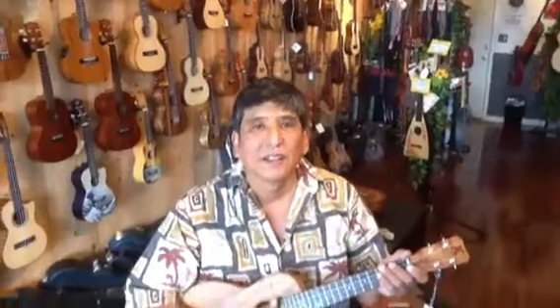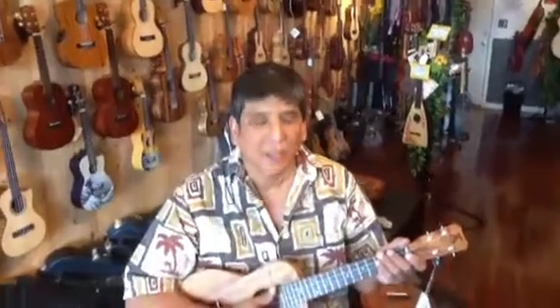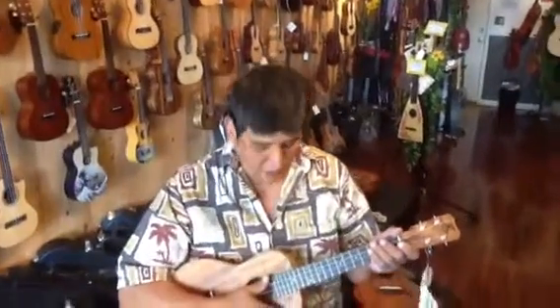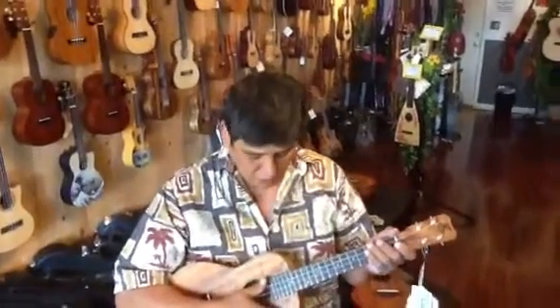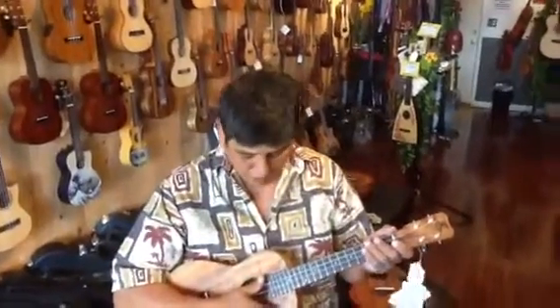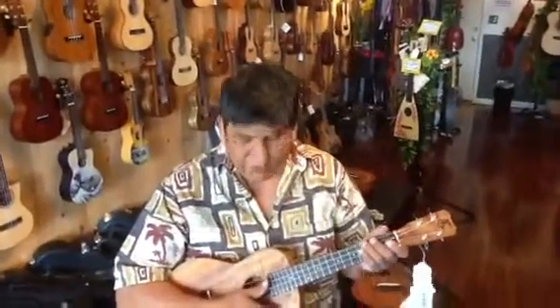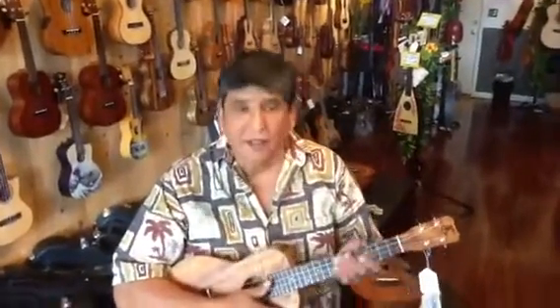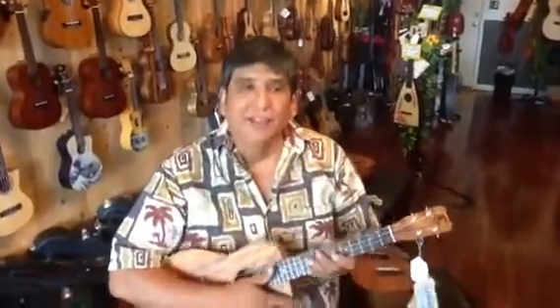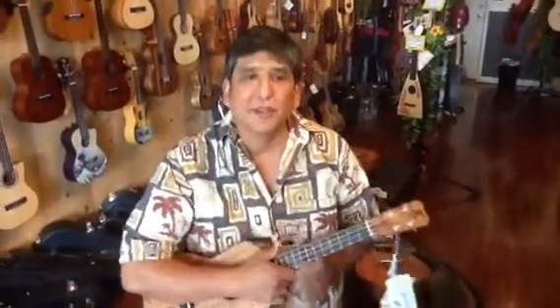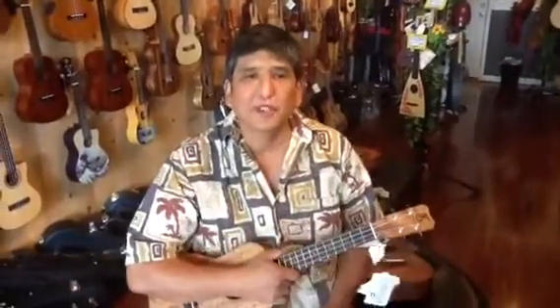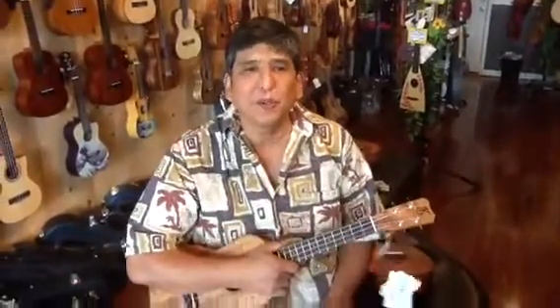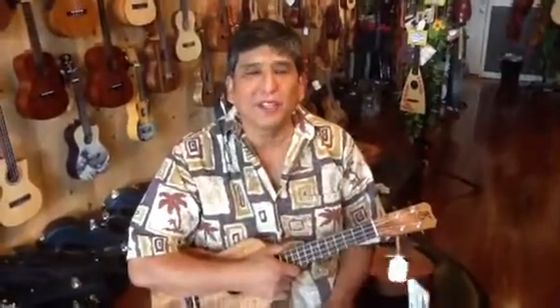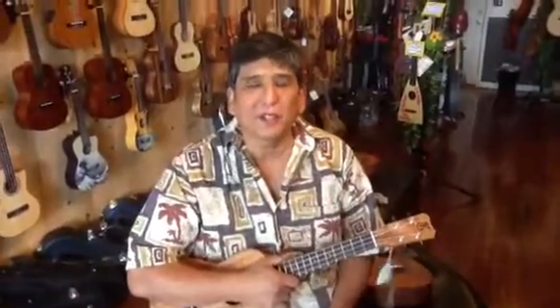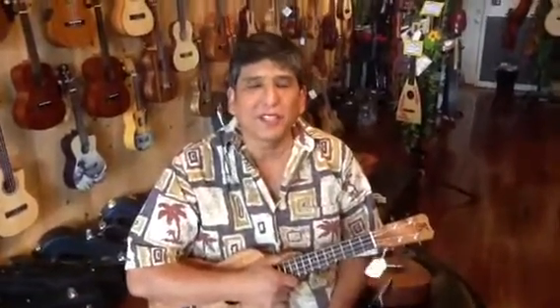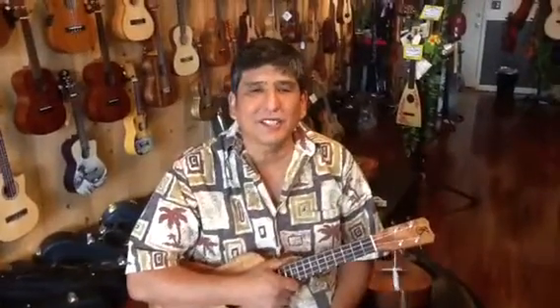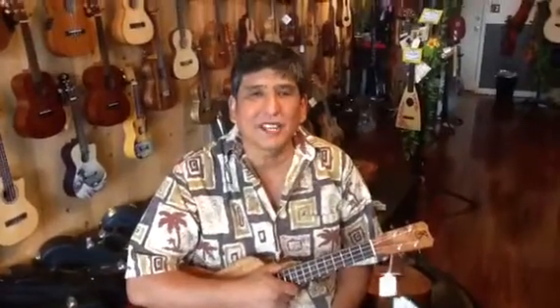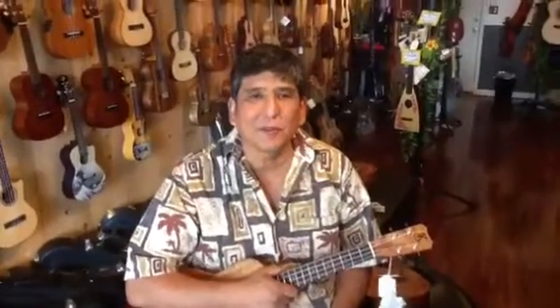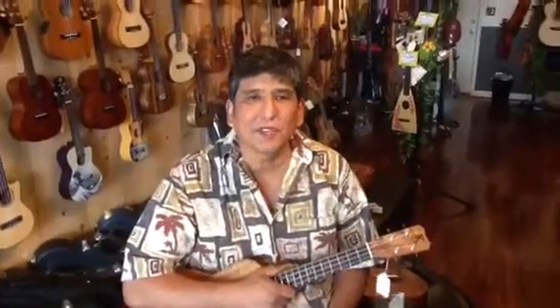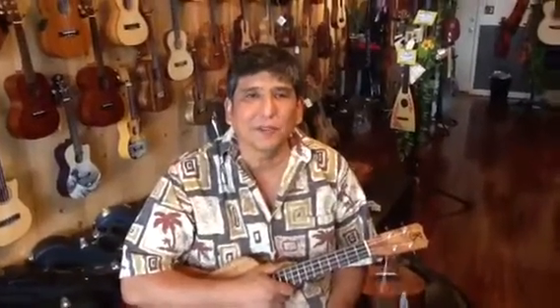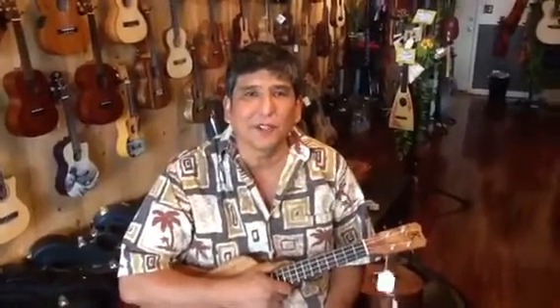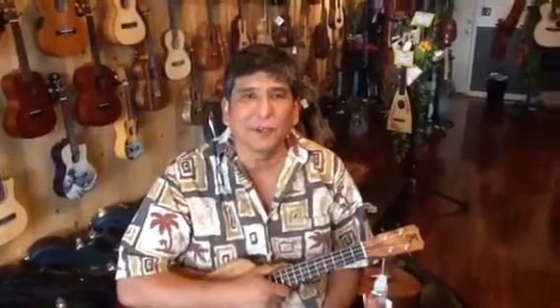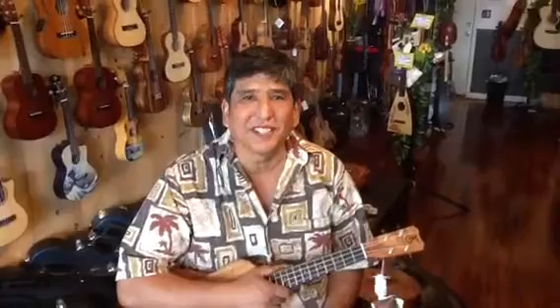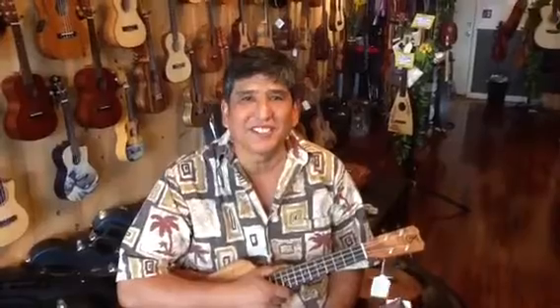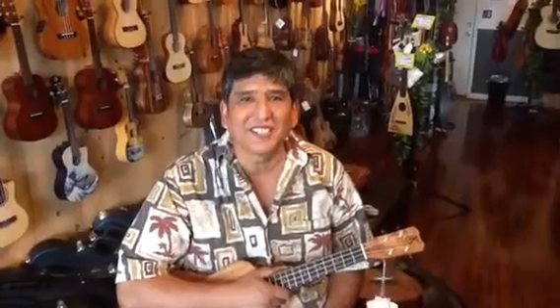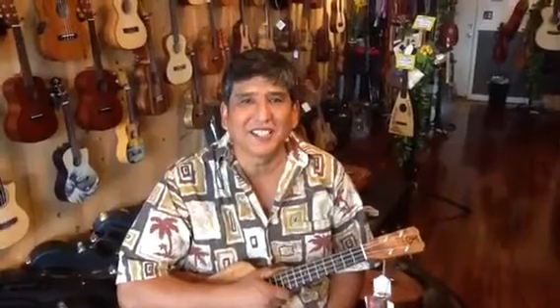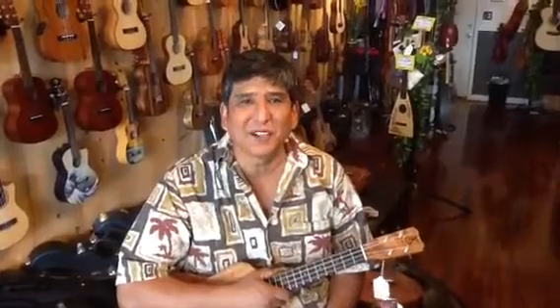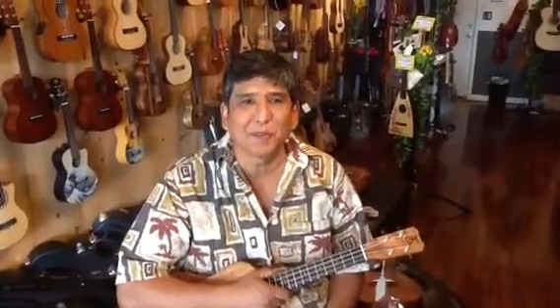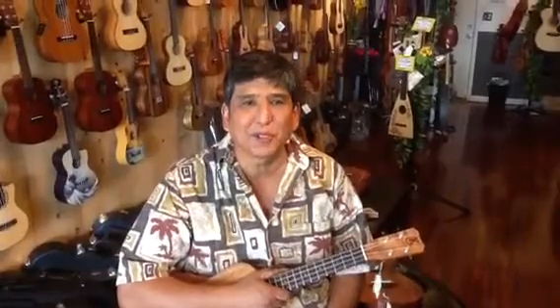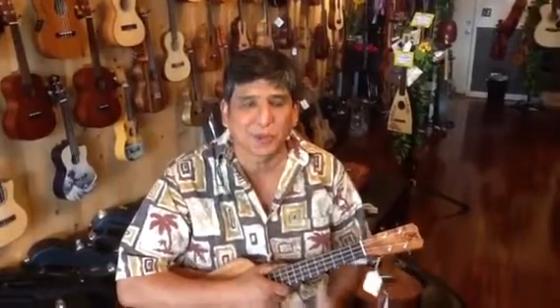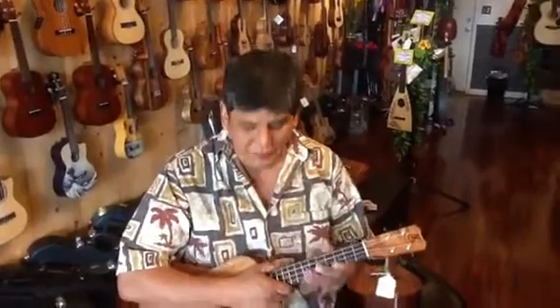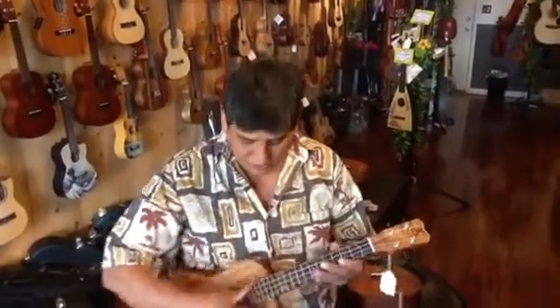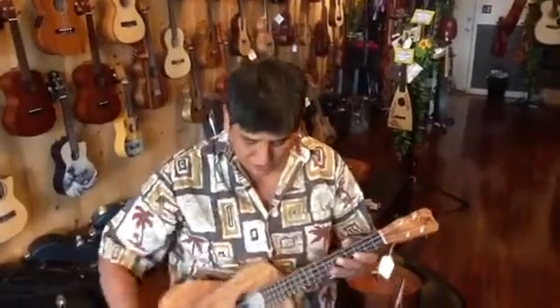Hello! There are so many ukes, I decided to make a video because to send all the pictures would take so long.